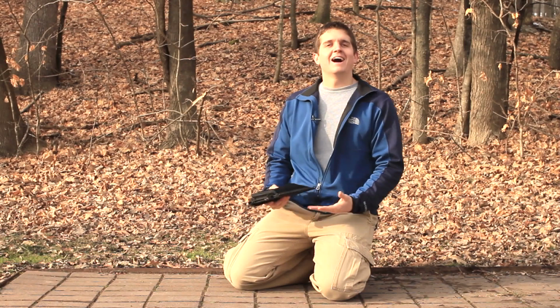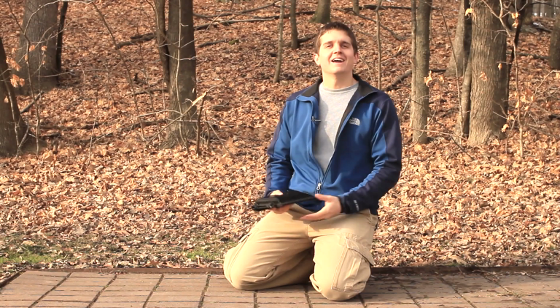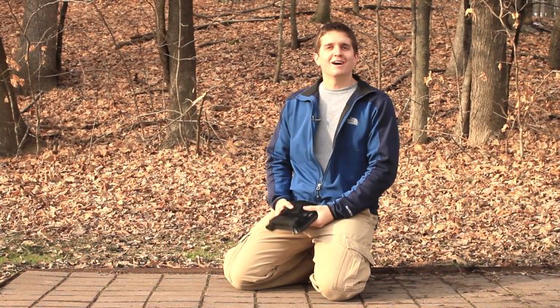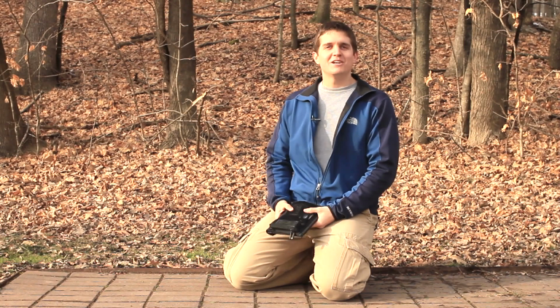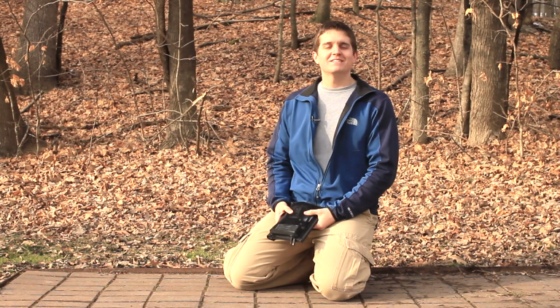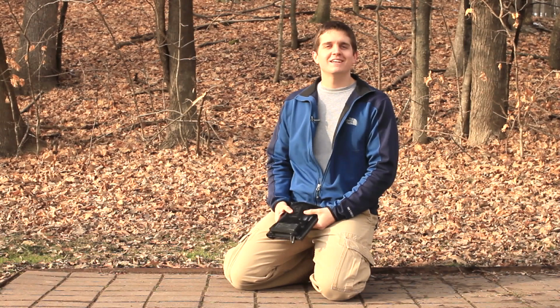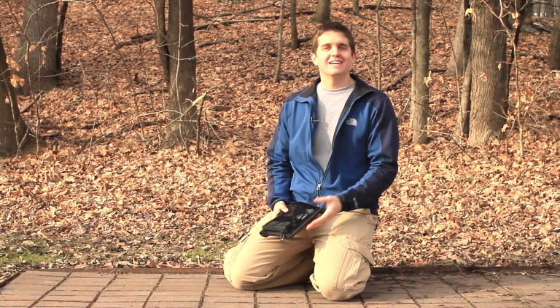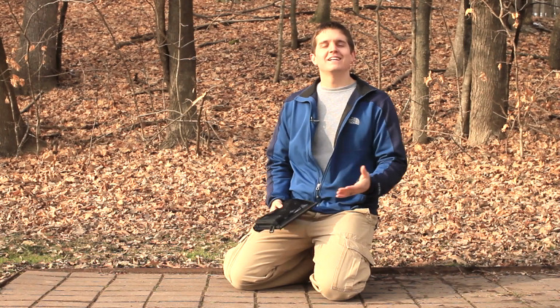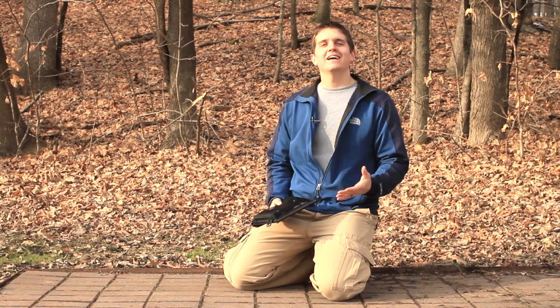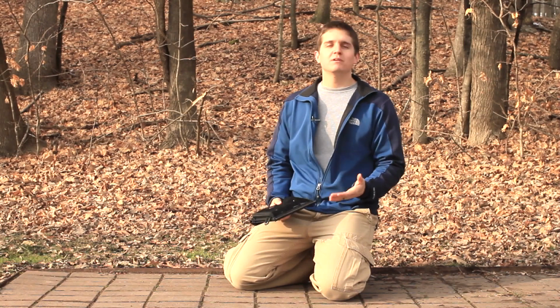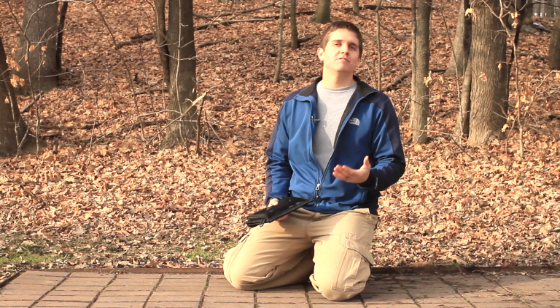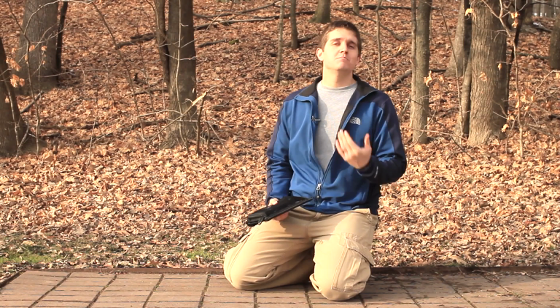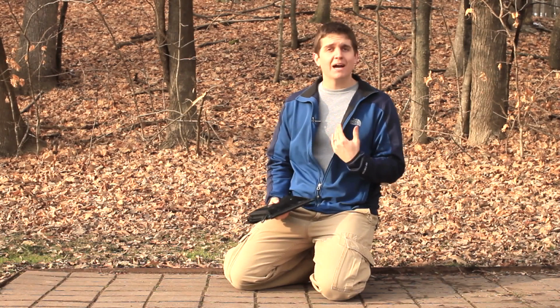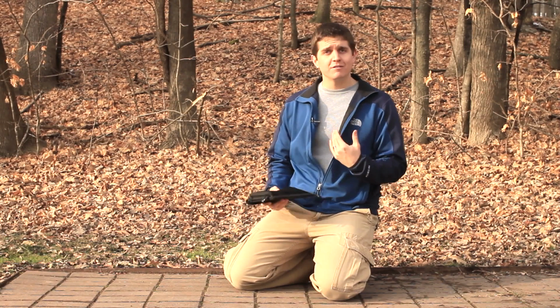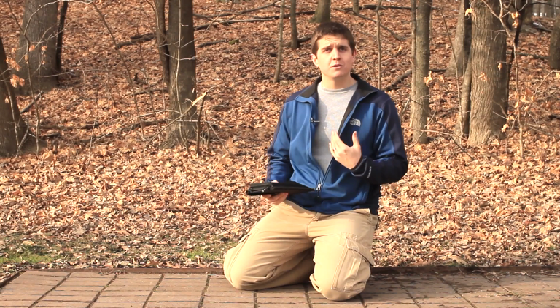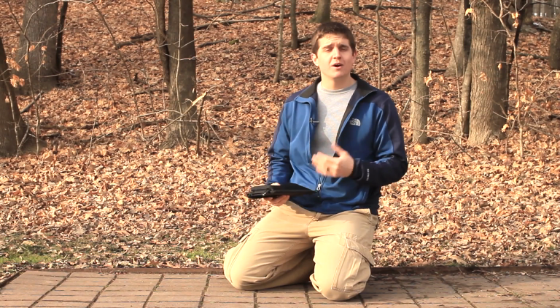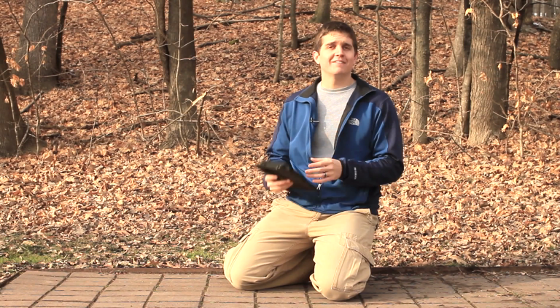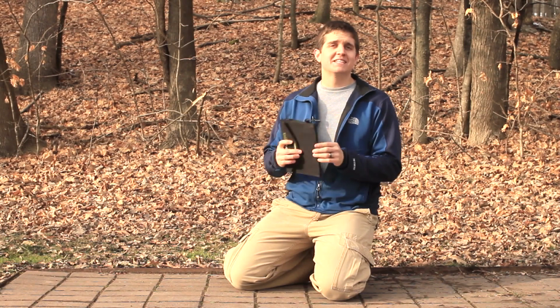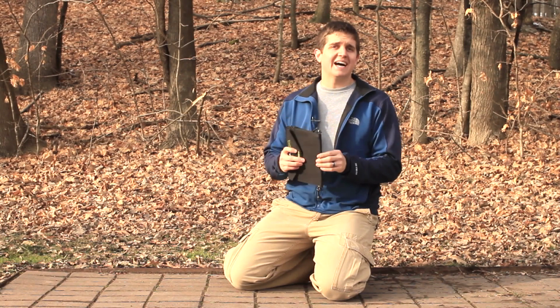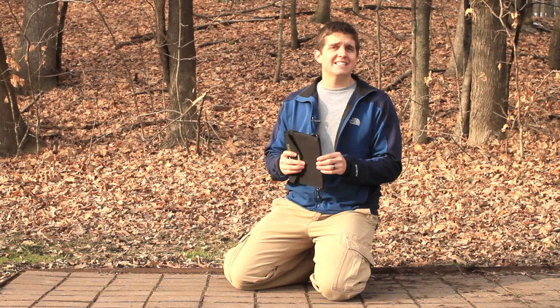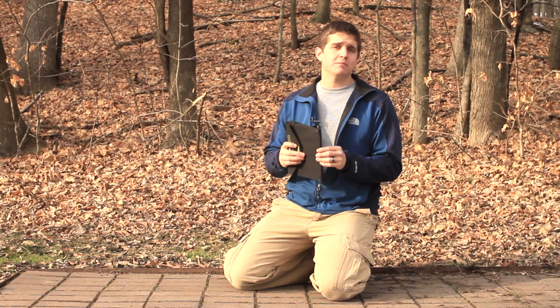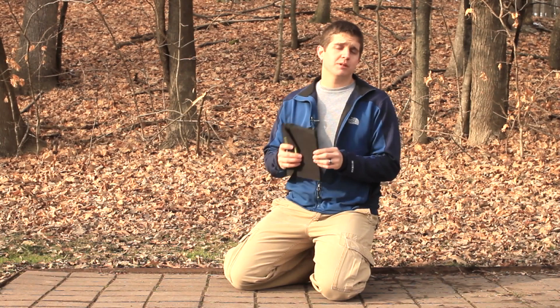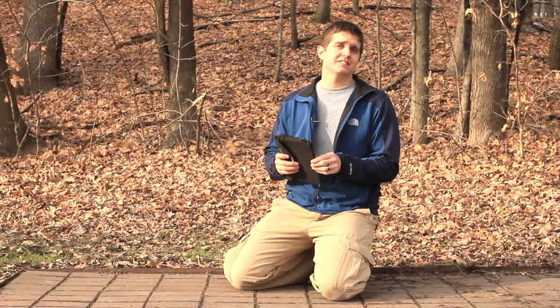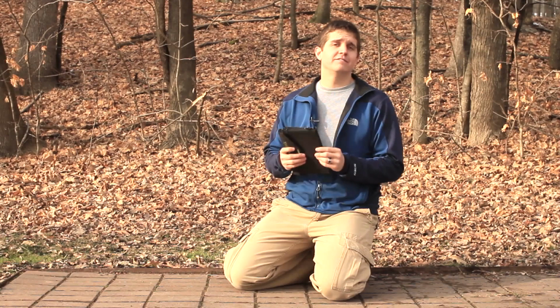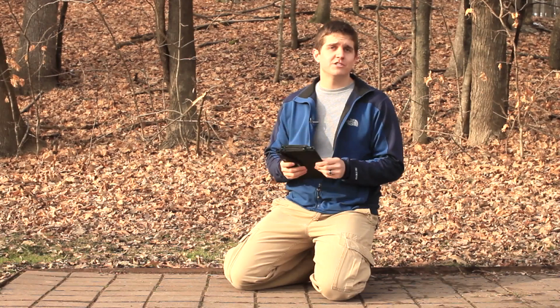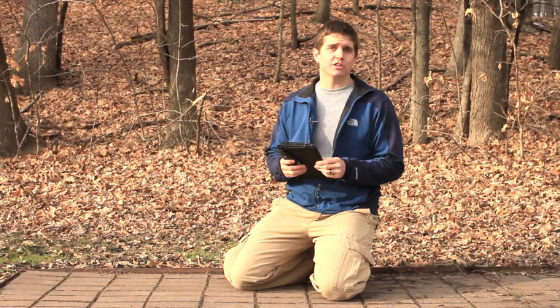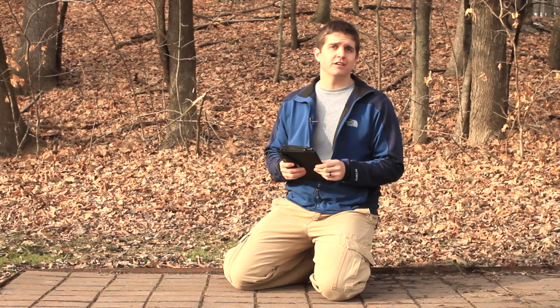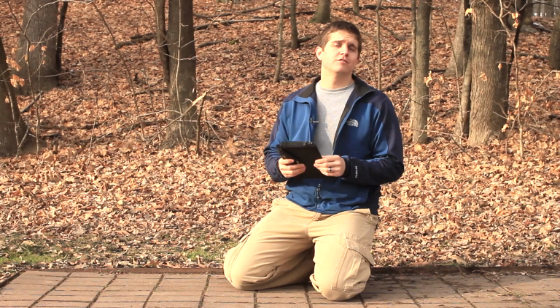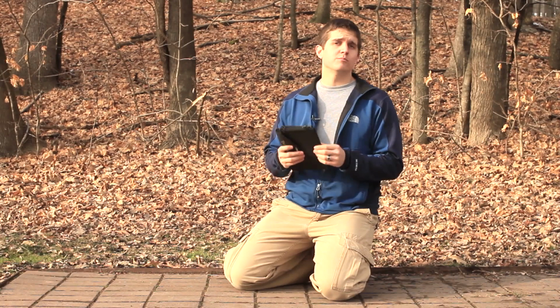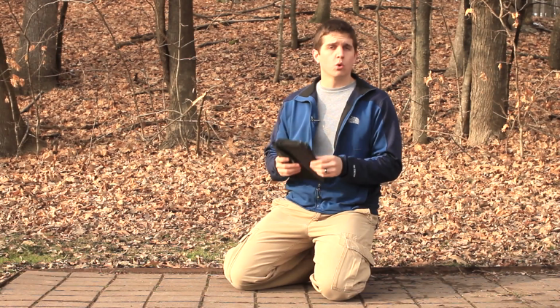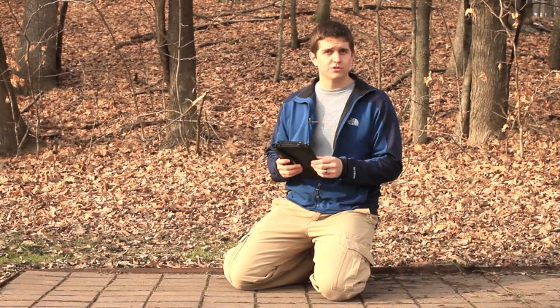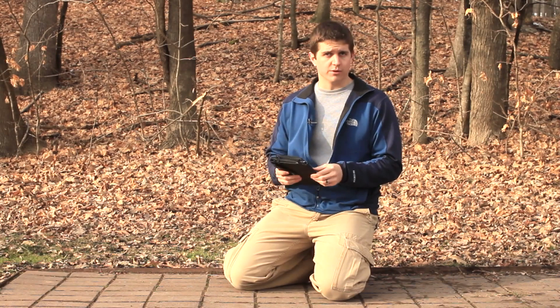Hi, I'm Jason, and today I'm going to give you my review of the Guide 10 Plus Adventure Kit from Goal Zero.